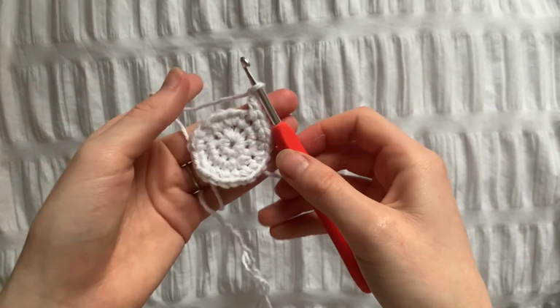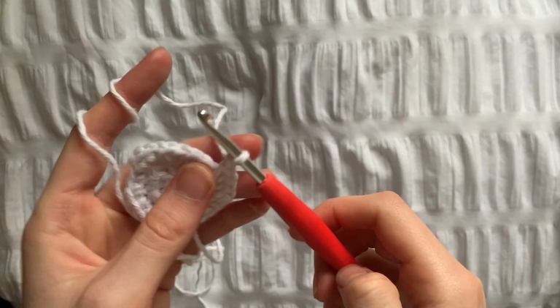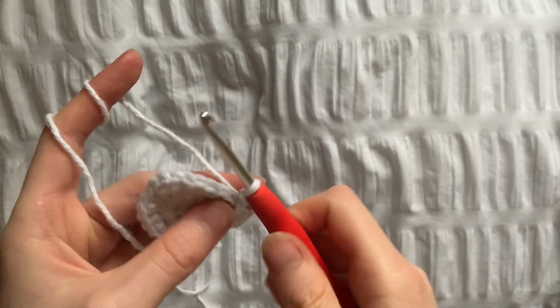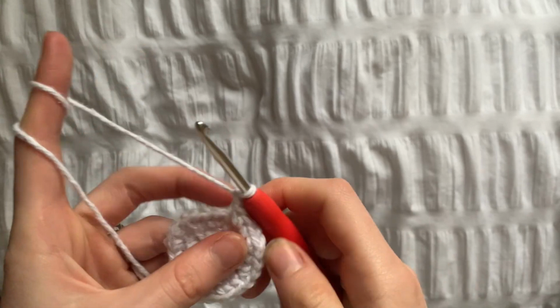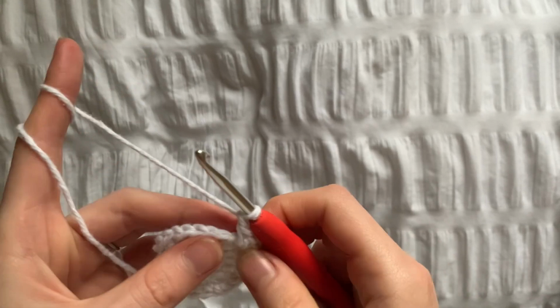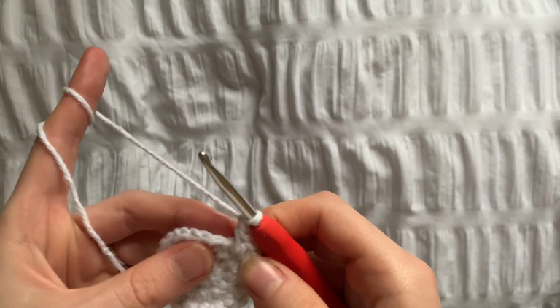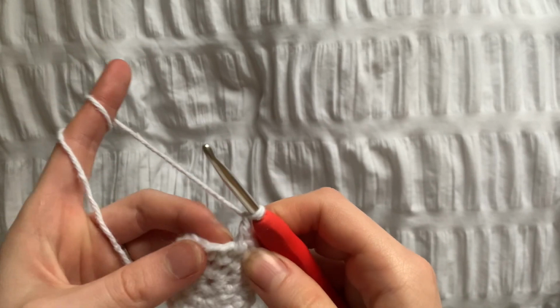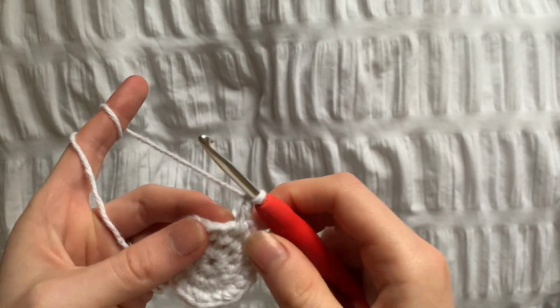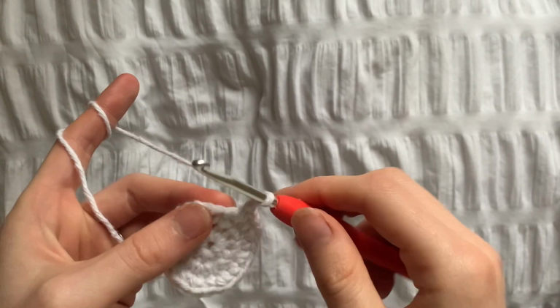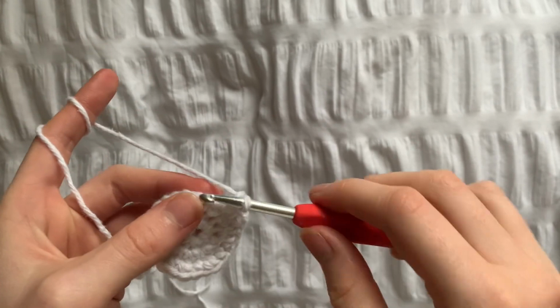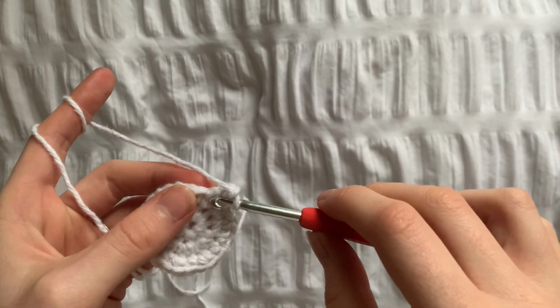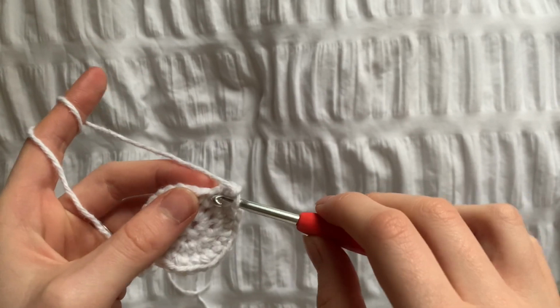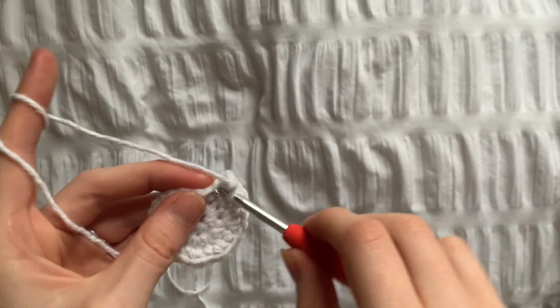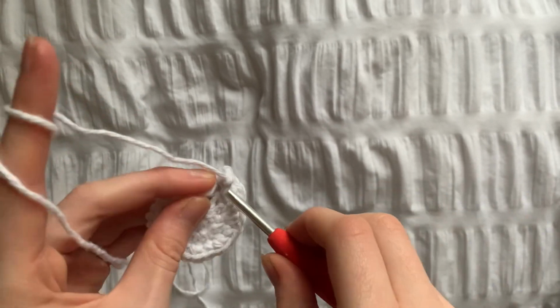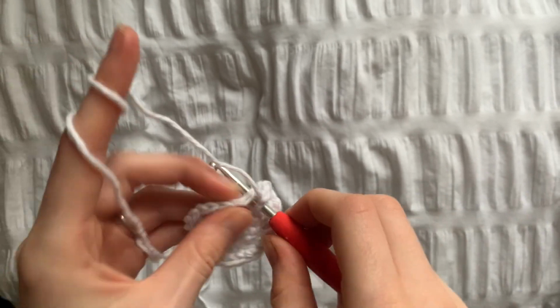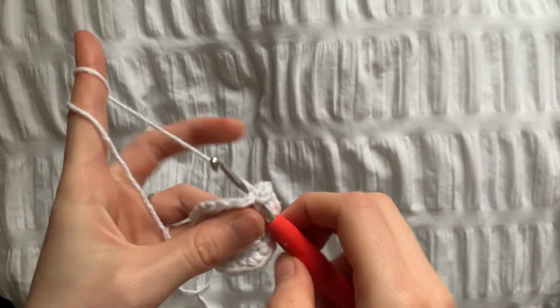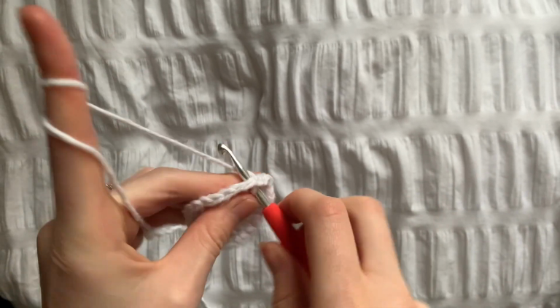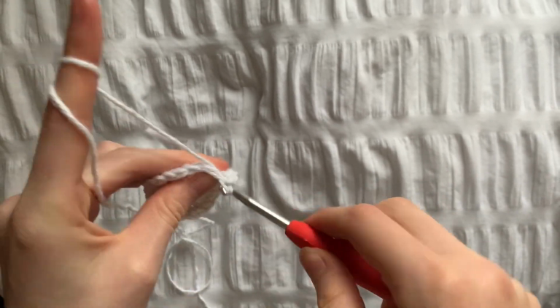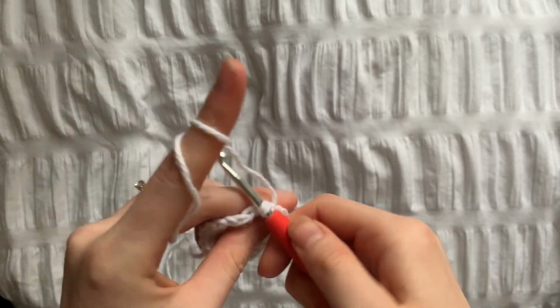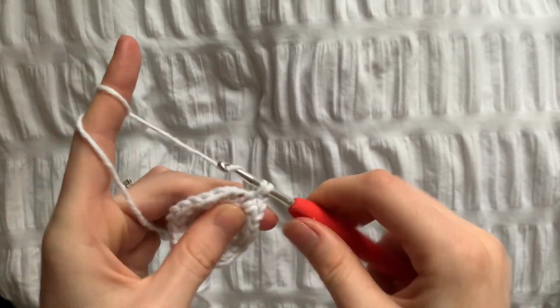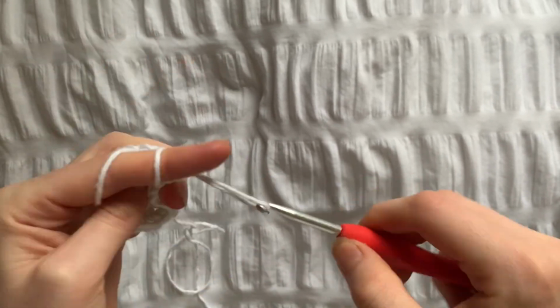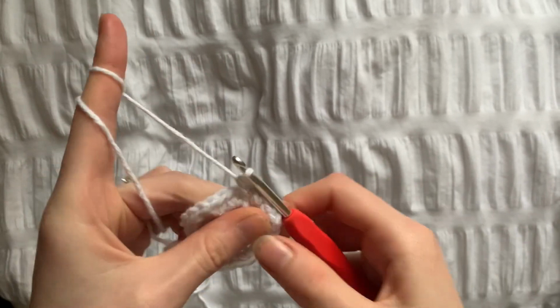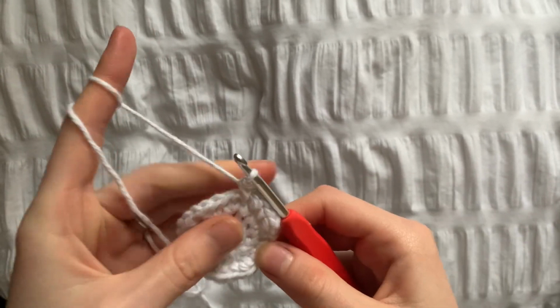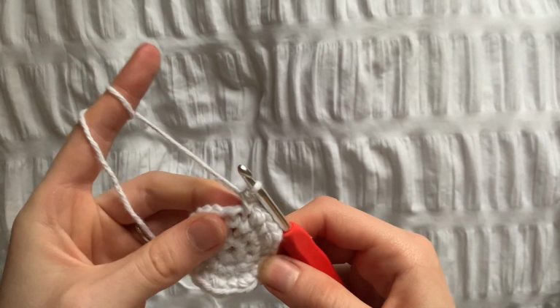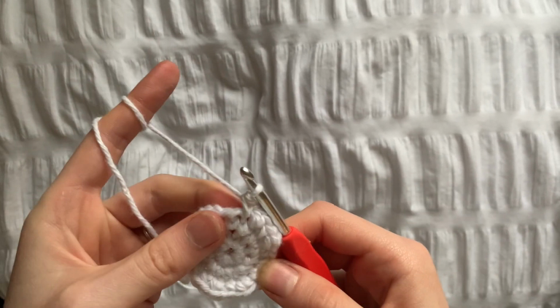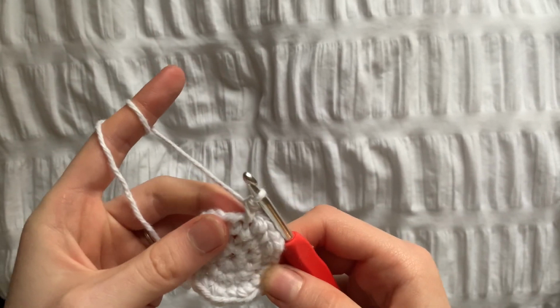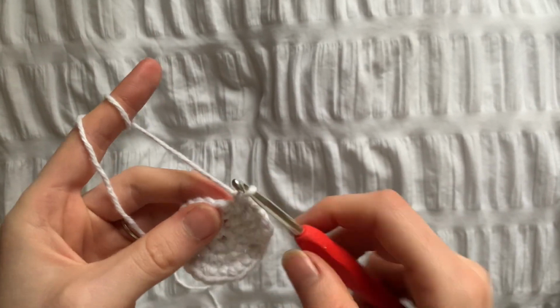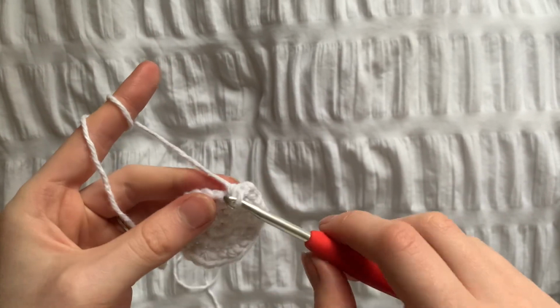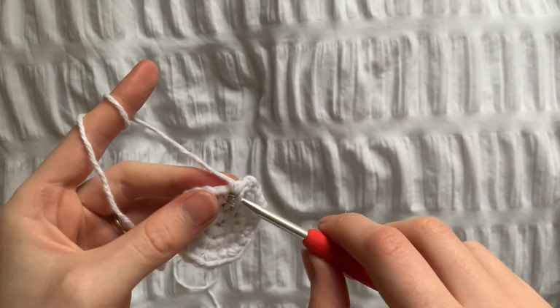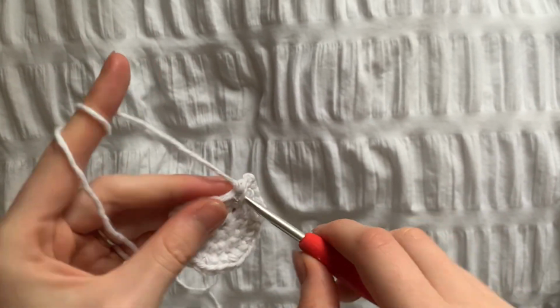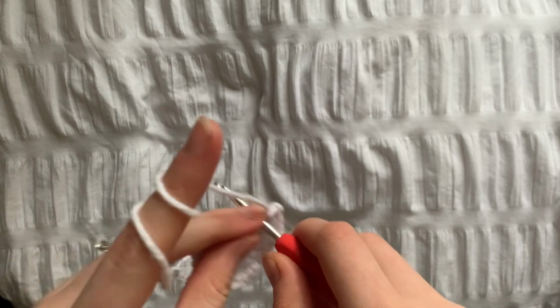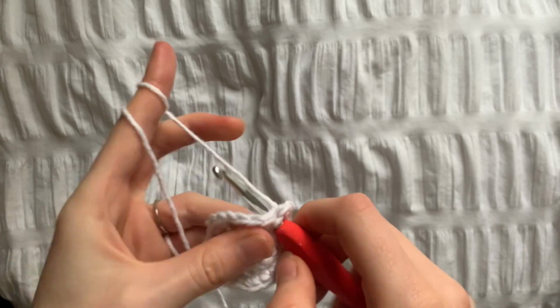For row 4 we're going to do 2 single crochets and then an increase, and we're going to repeat this until there's 40 stitches.